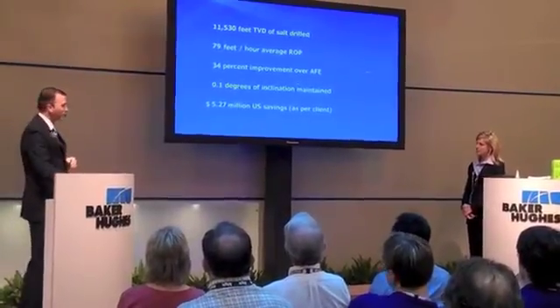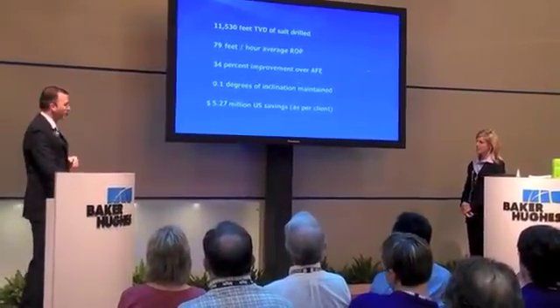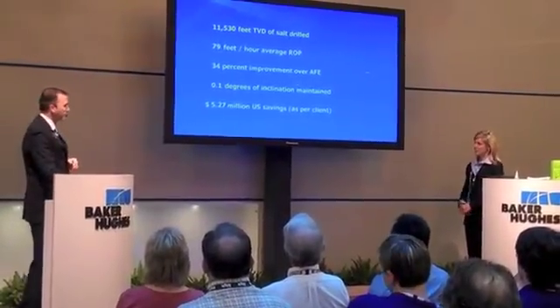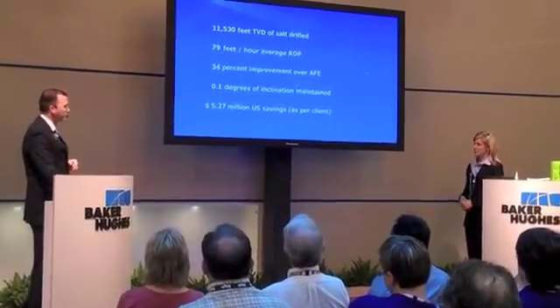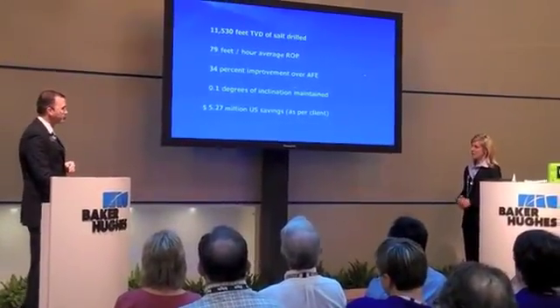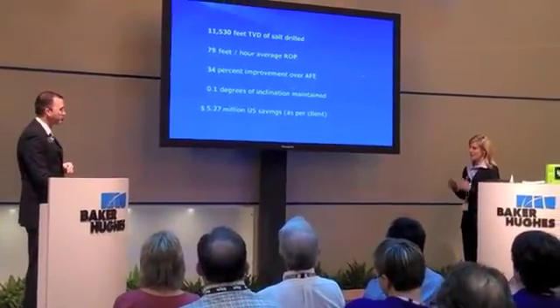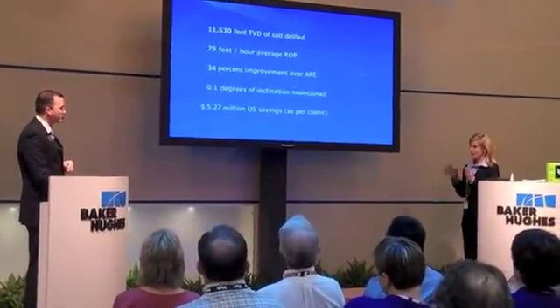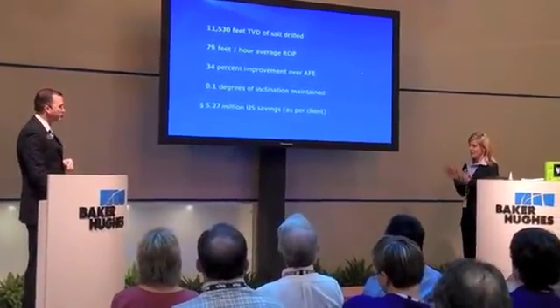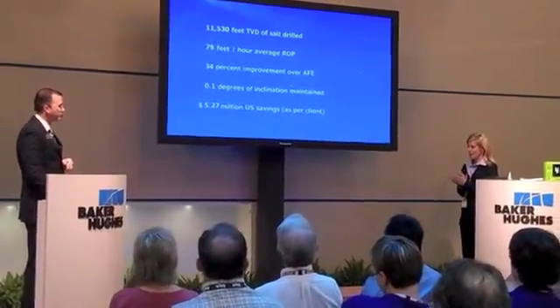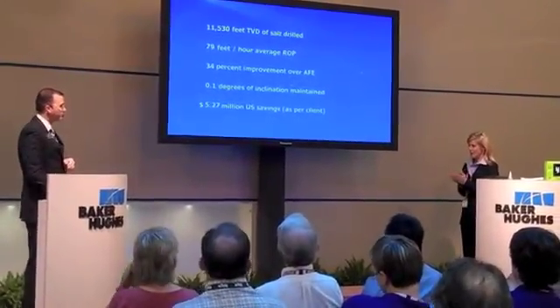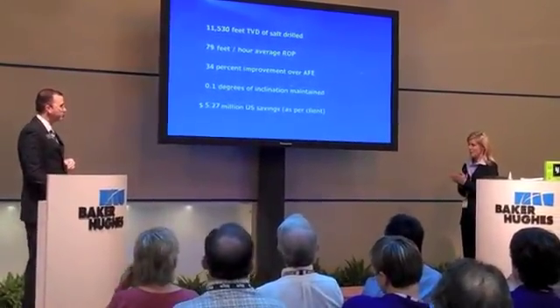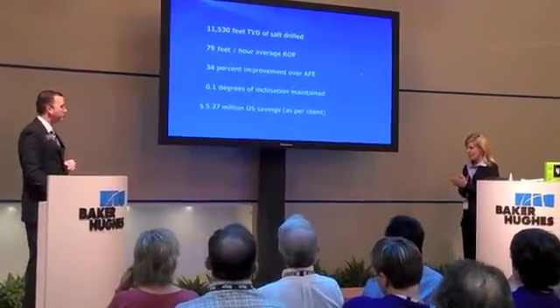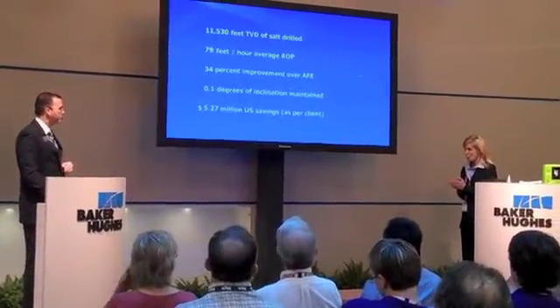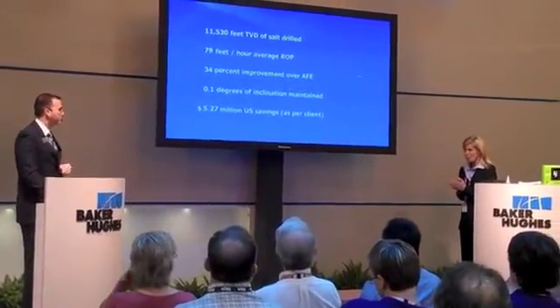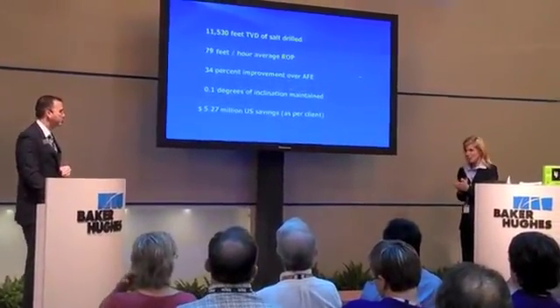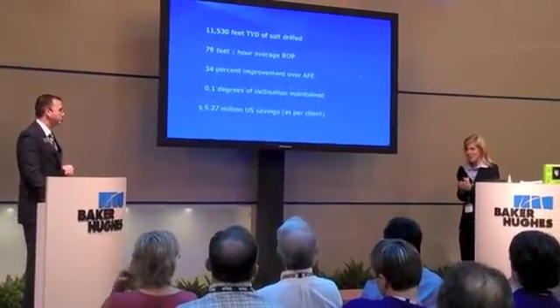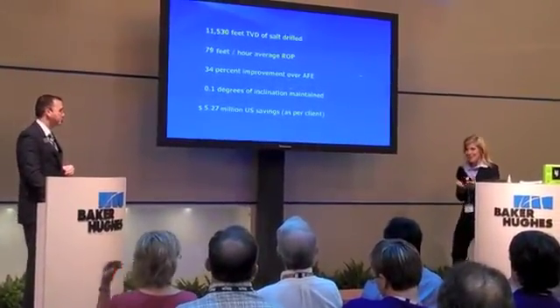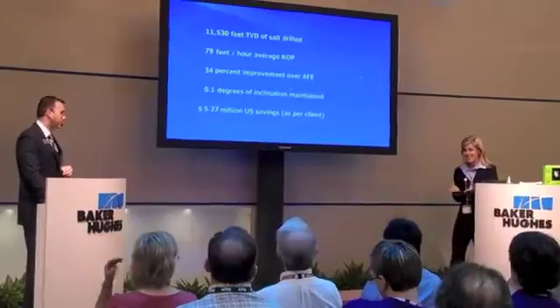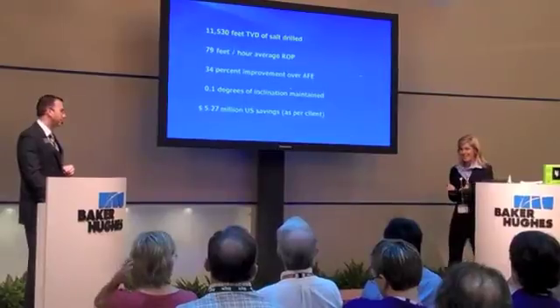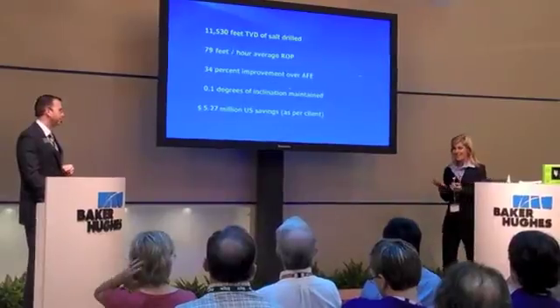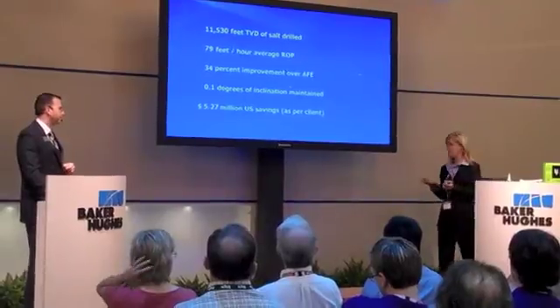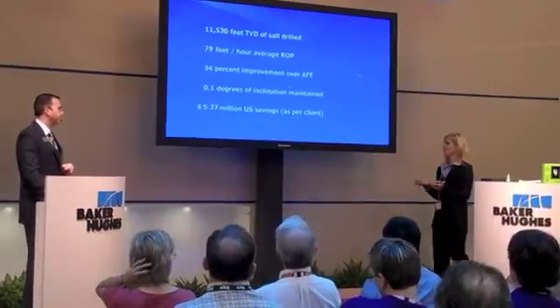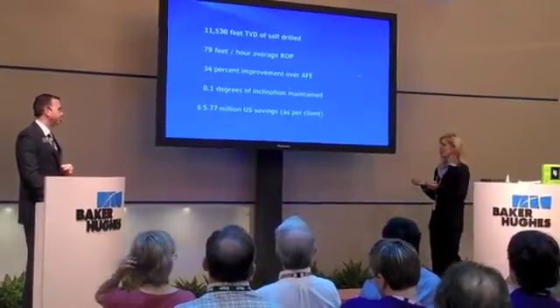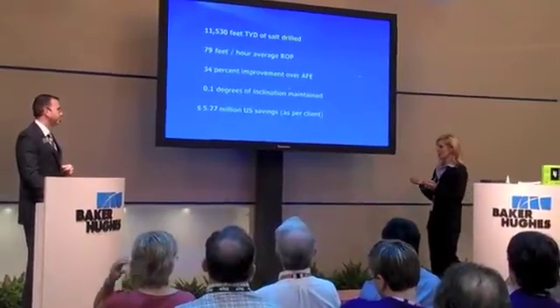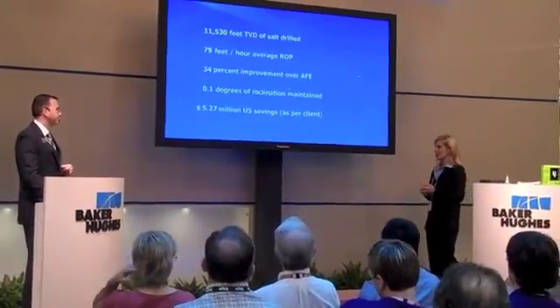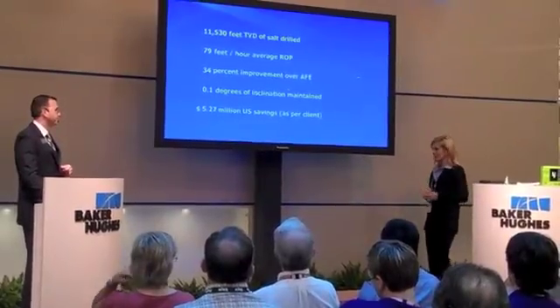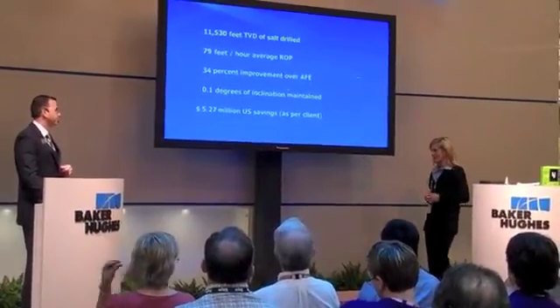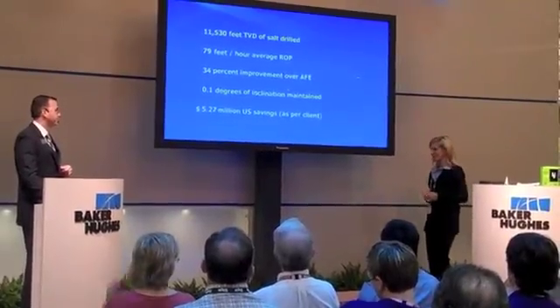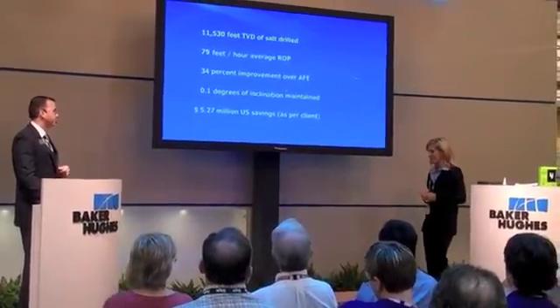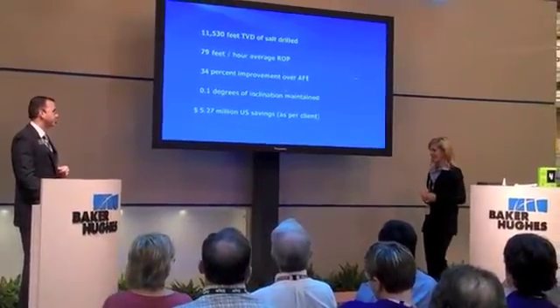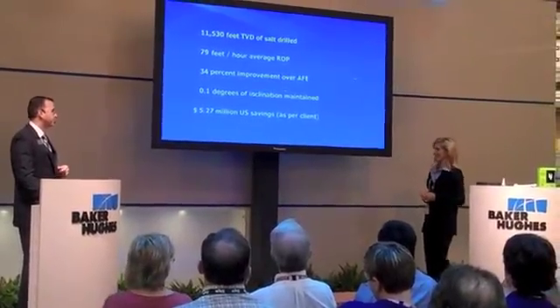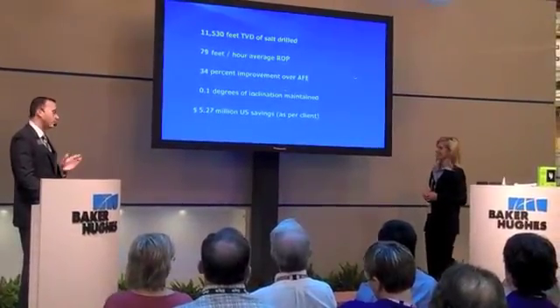Wow, that's pretty amazing. Now, I heard you say $5.25 million. That sounds like you really have salt drilling down to a science.